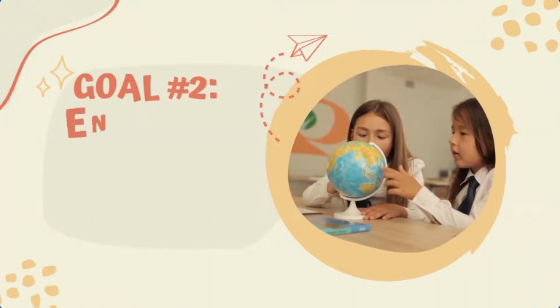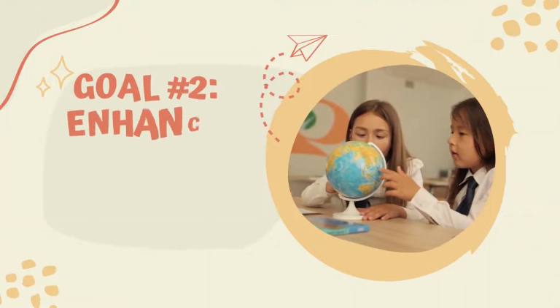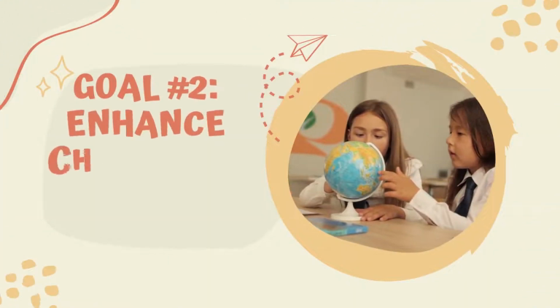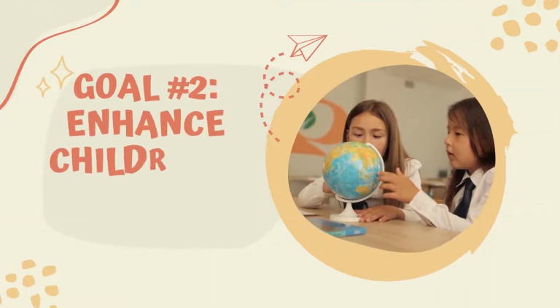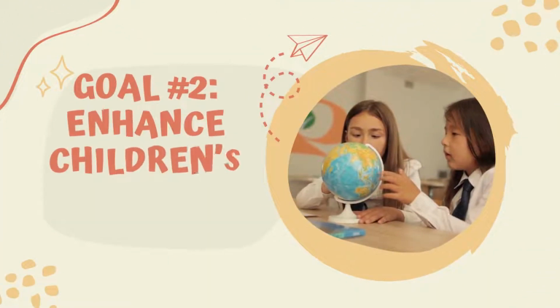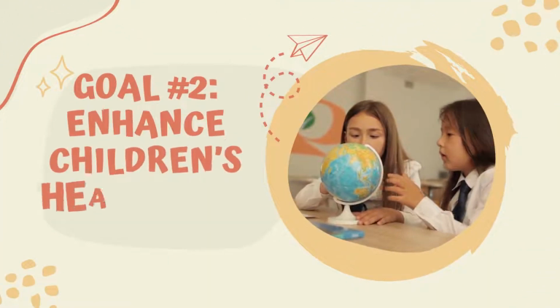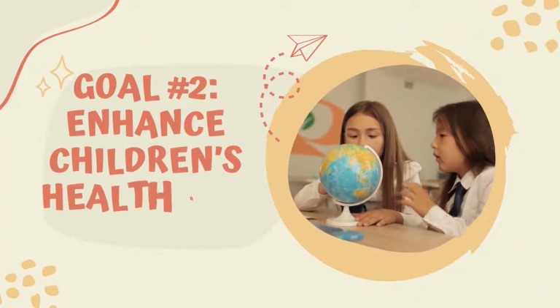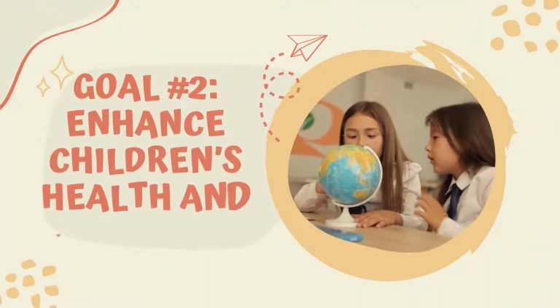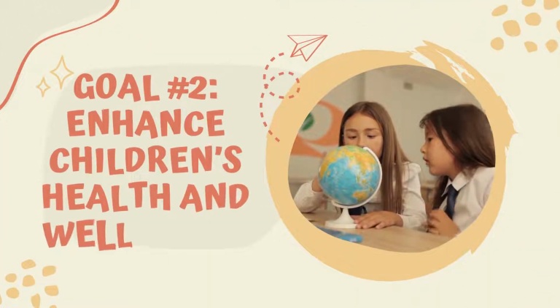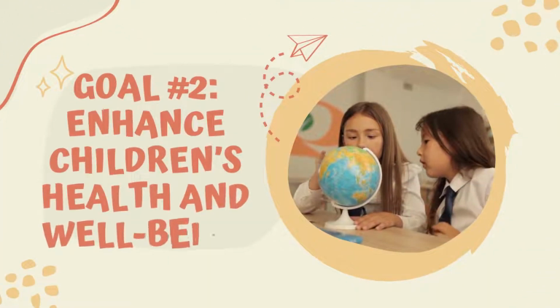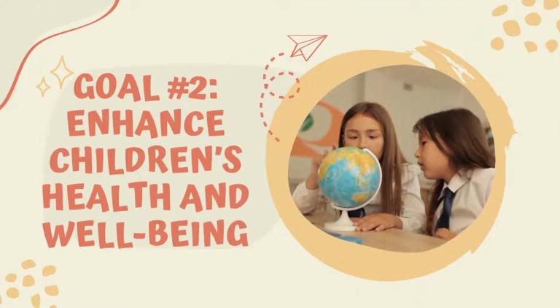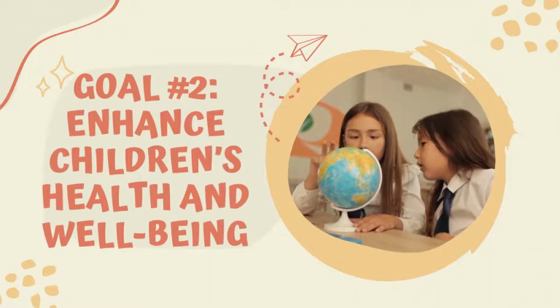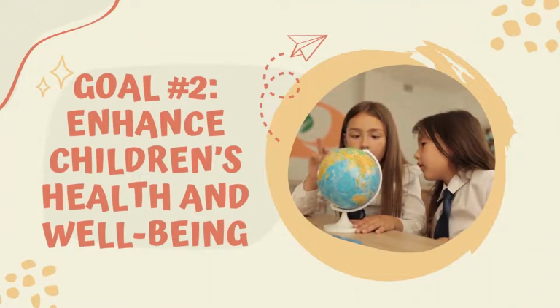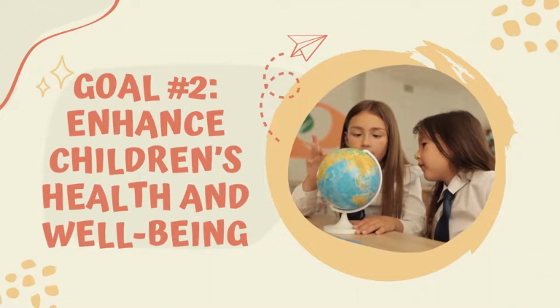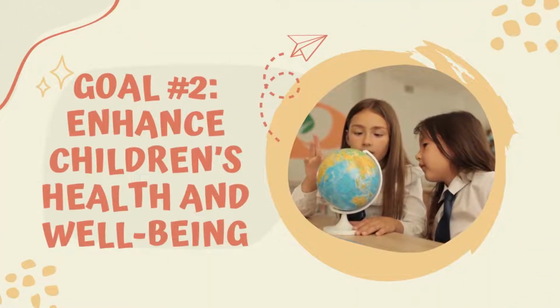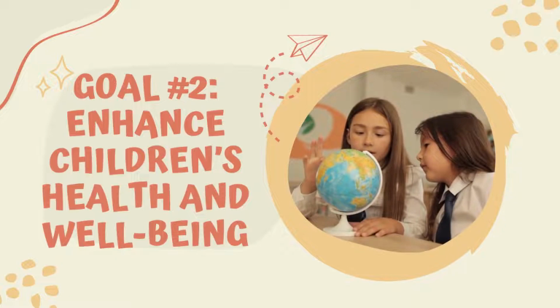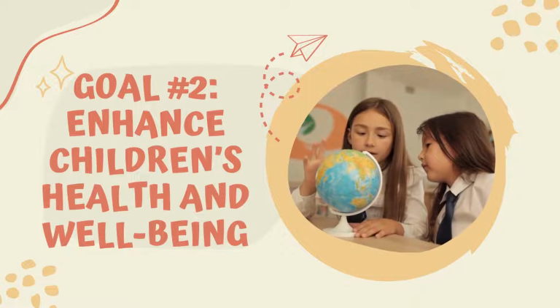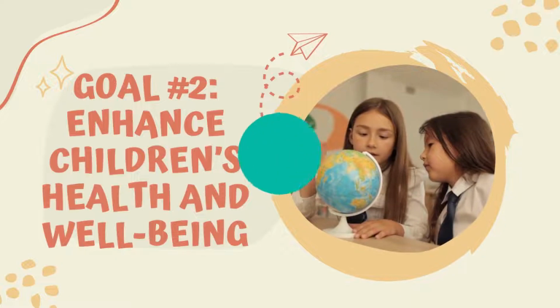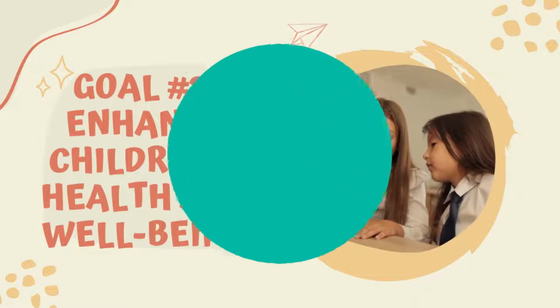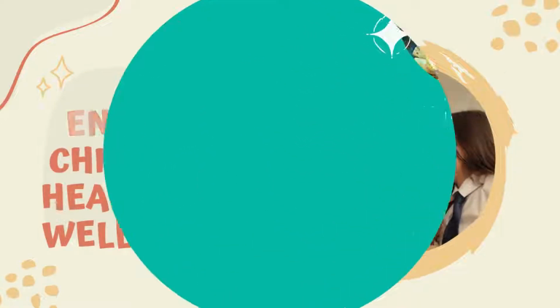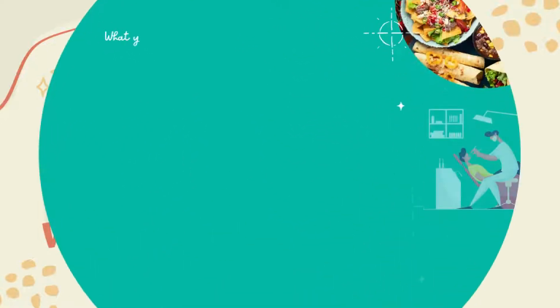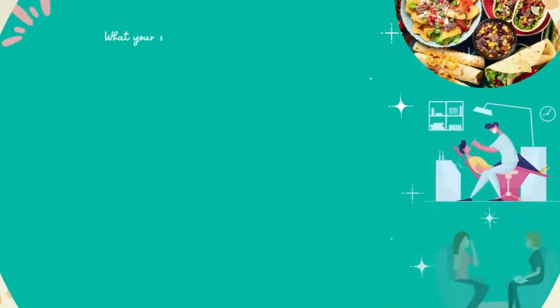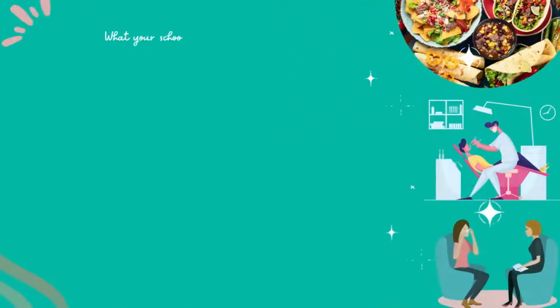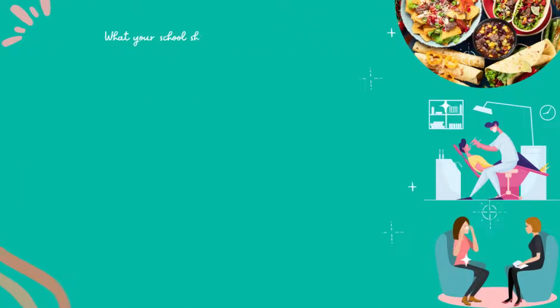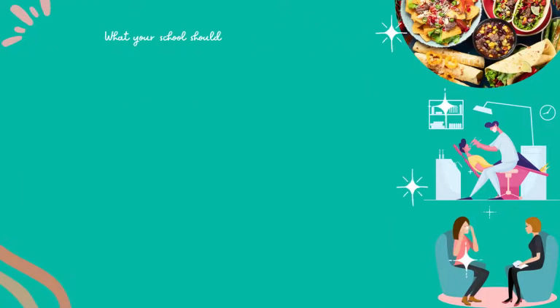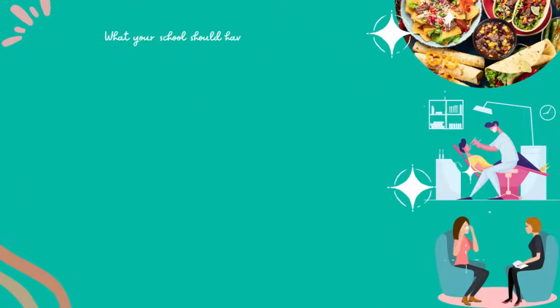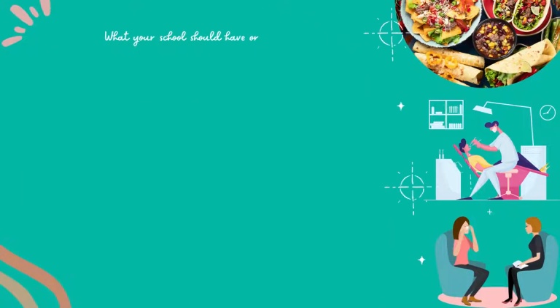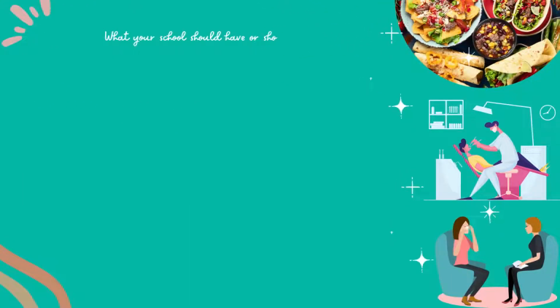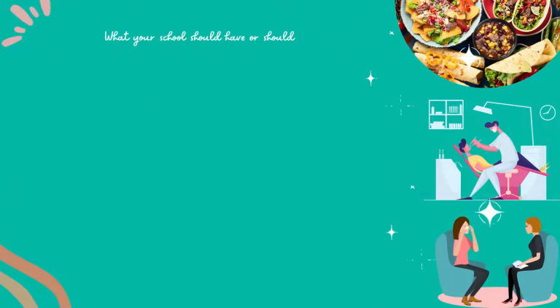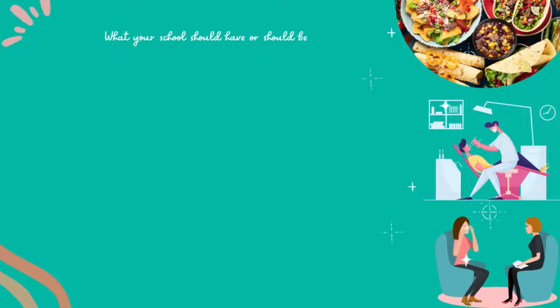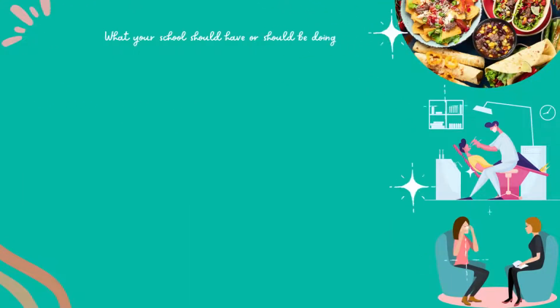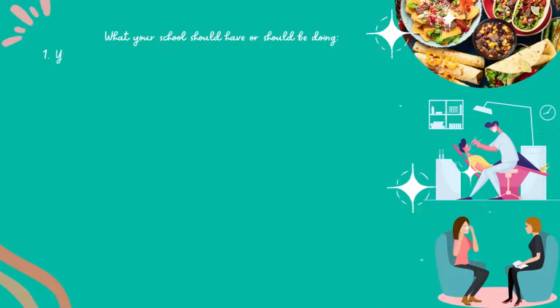Goal 2: Enhance children's health and well-being. What your school should have or should be doing.